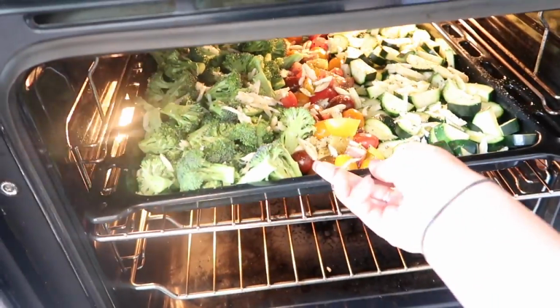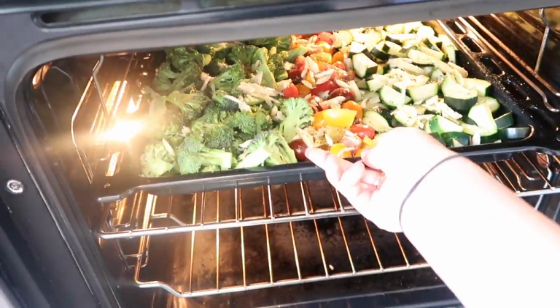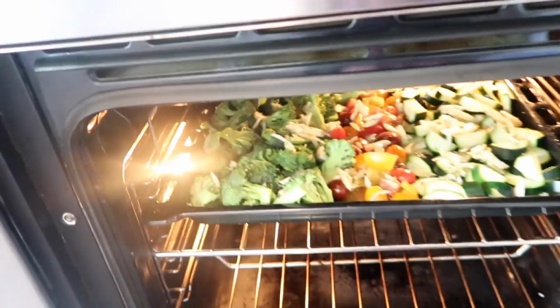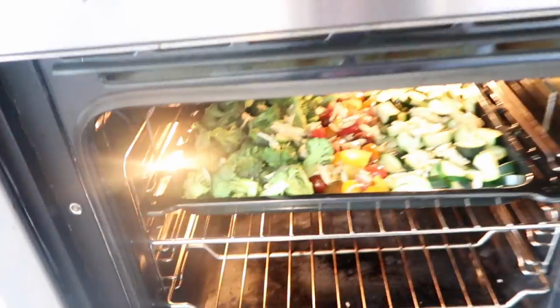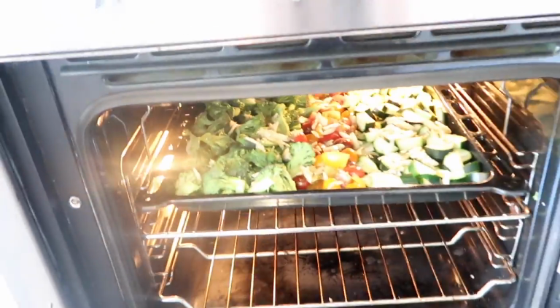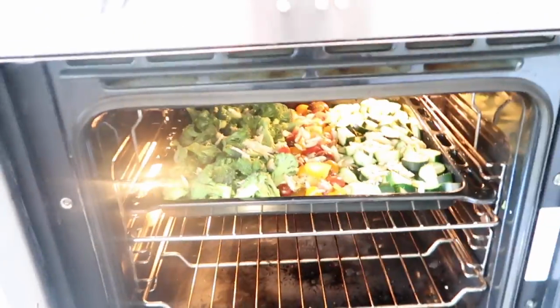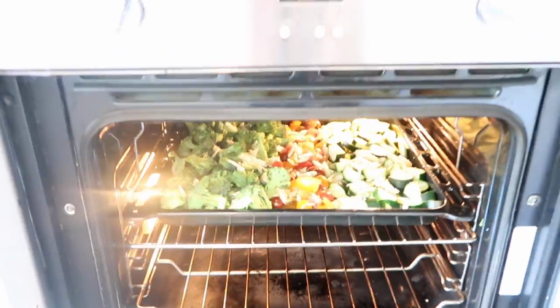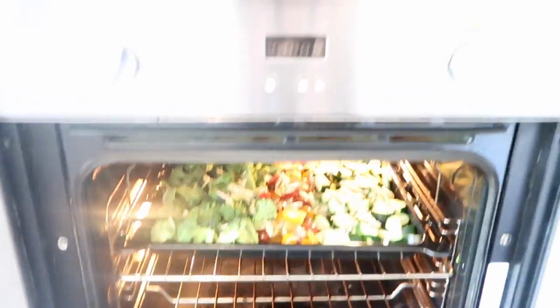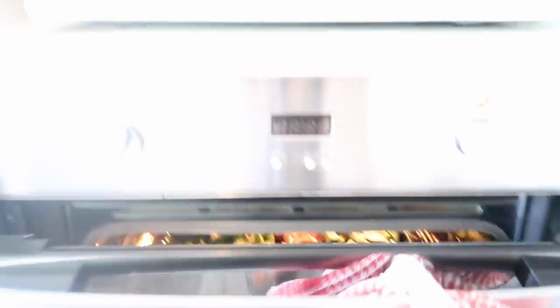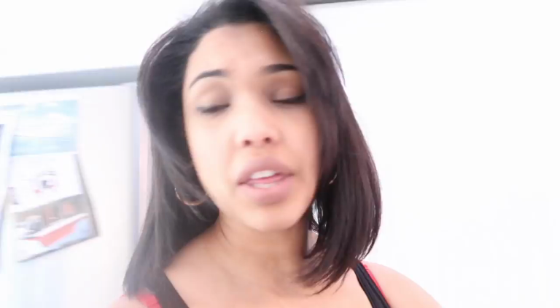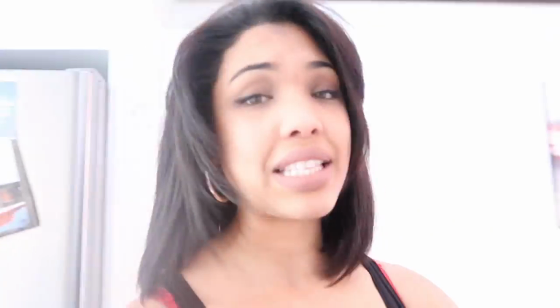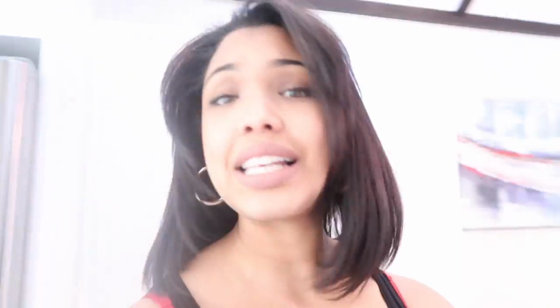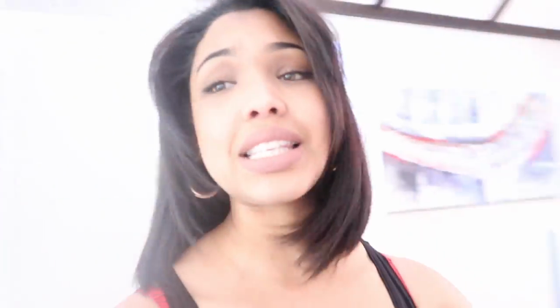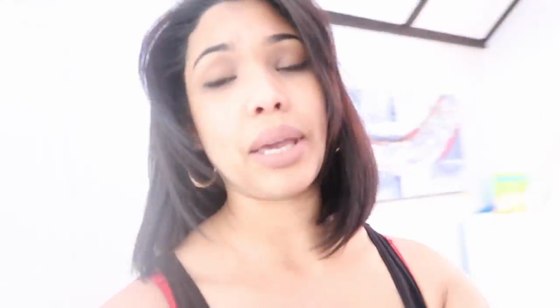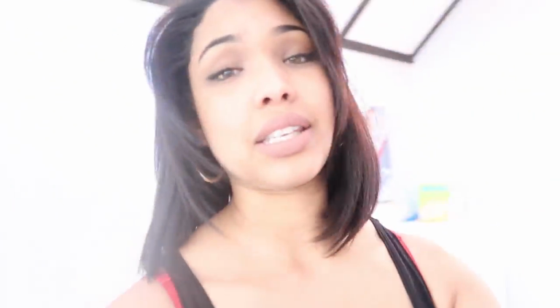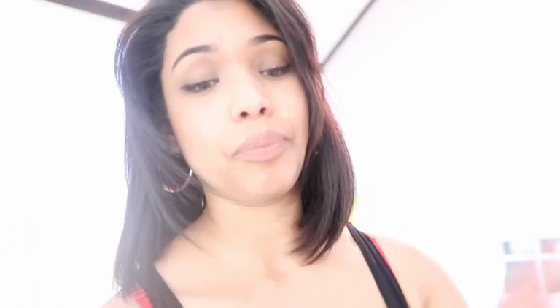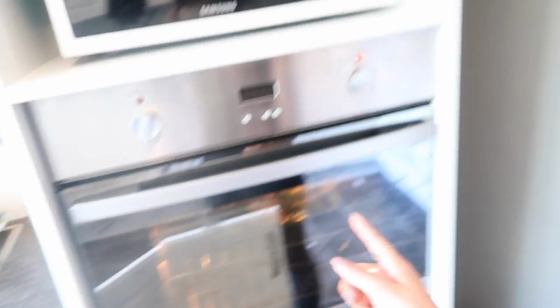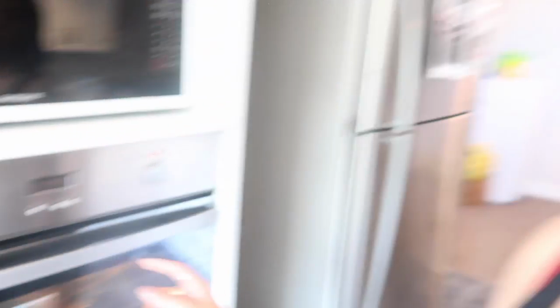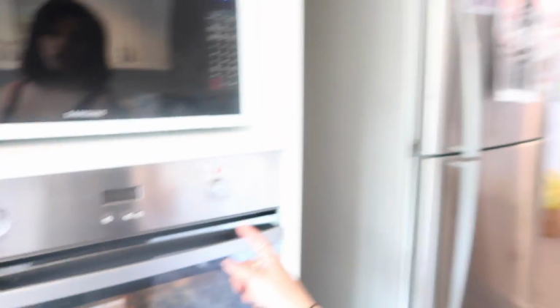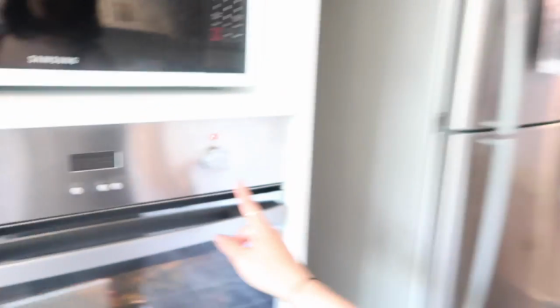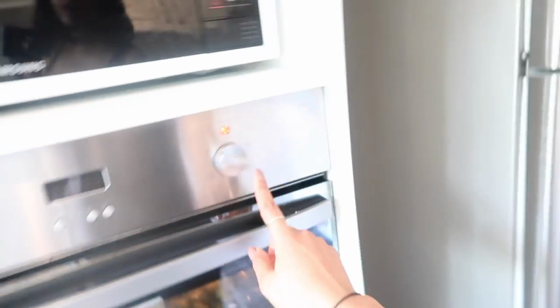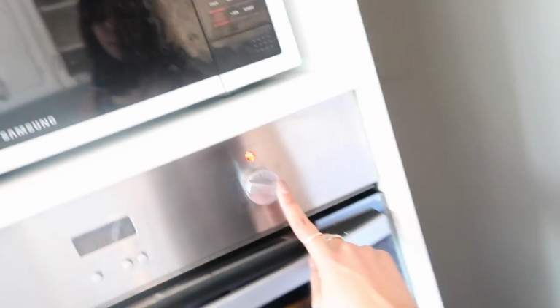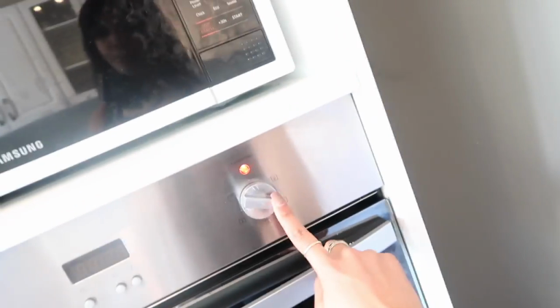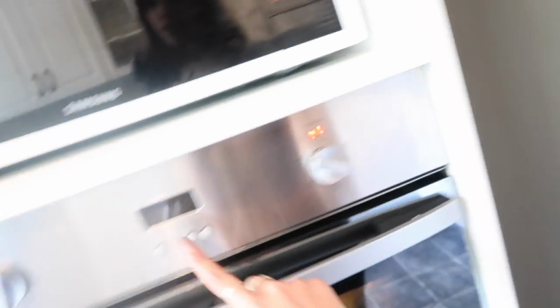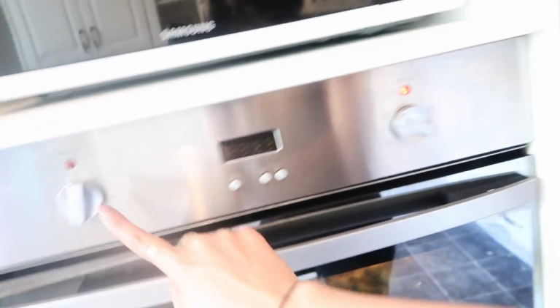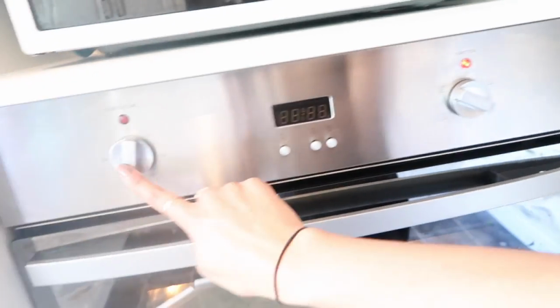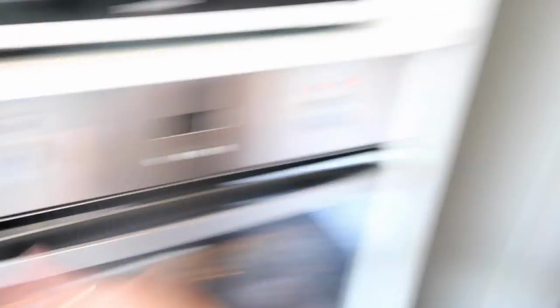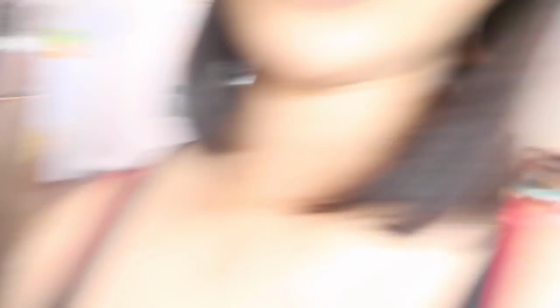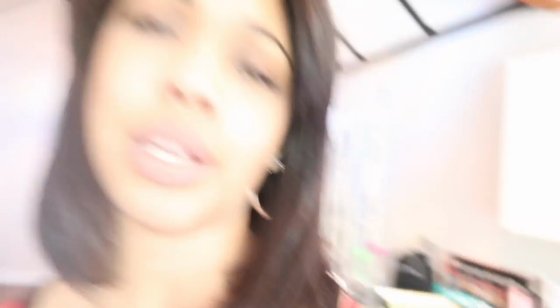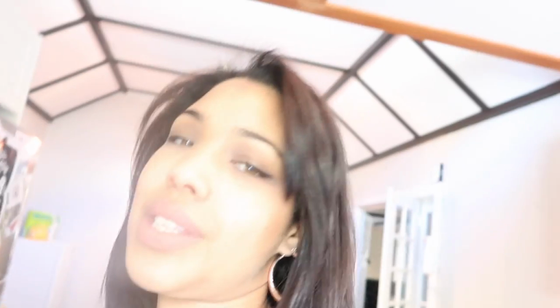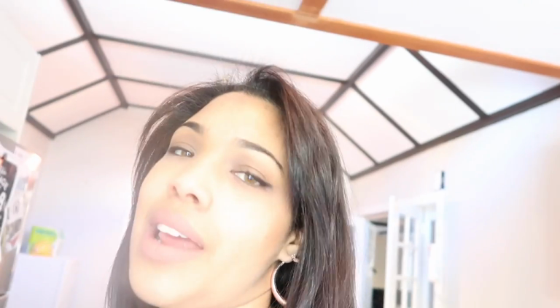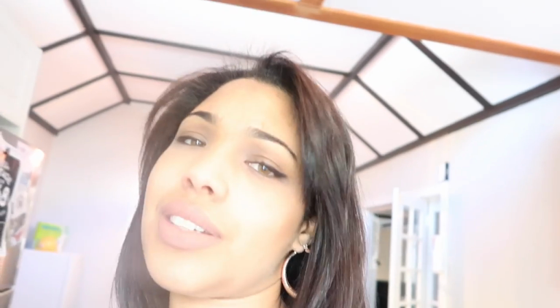By the time it's ready, let it cool down, portion it, and it's easy peasy. The veggies are on bake at 180 standard.